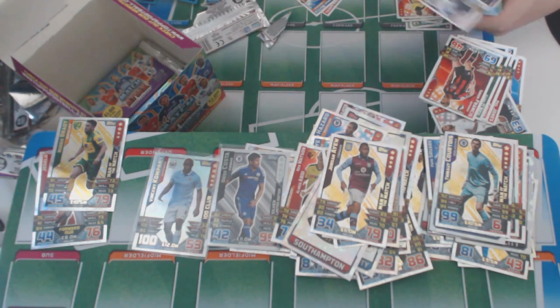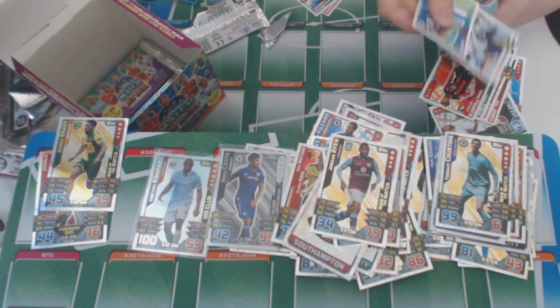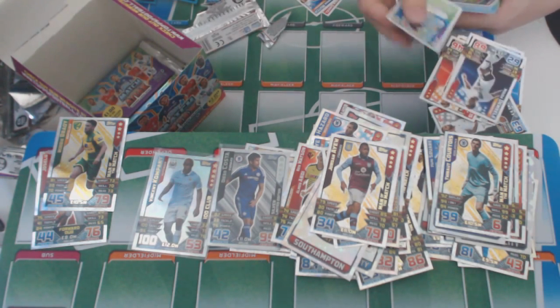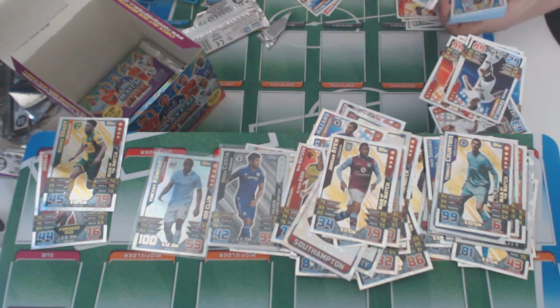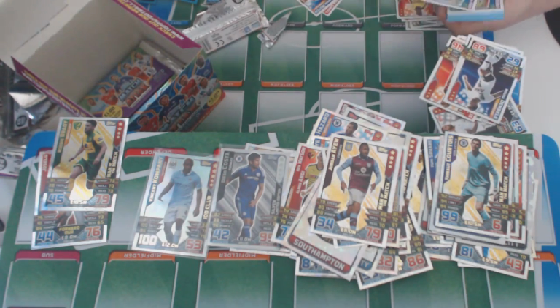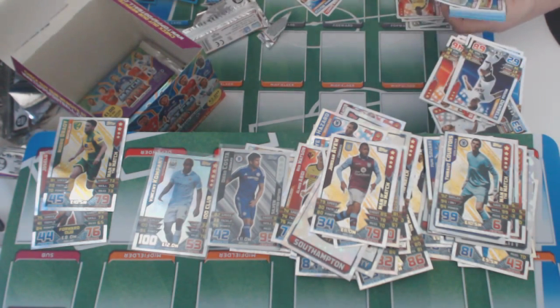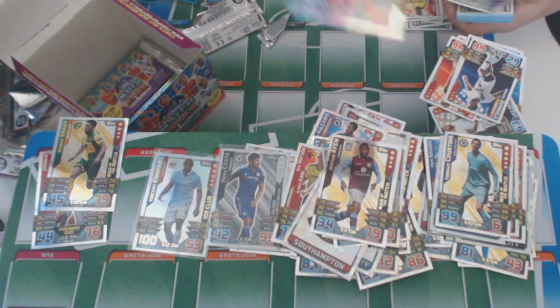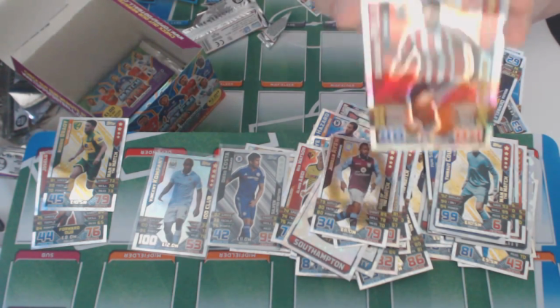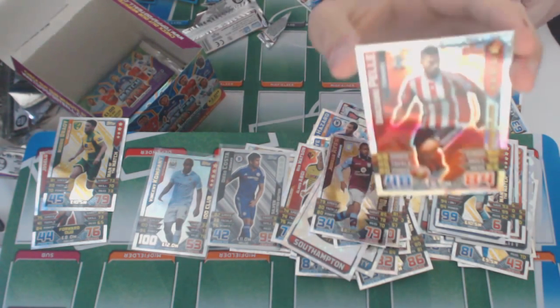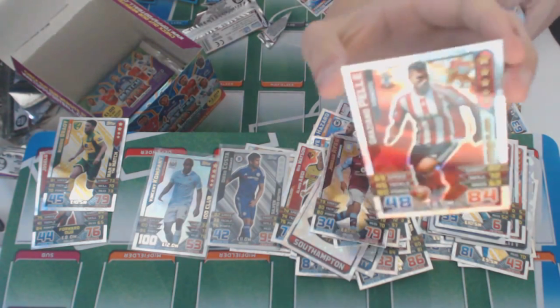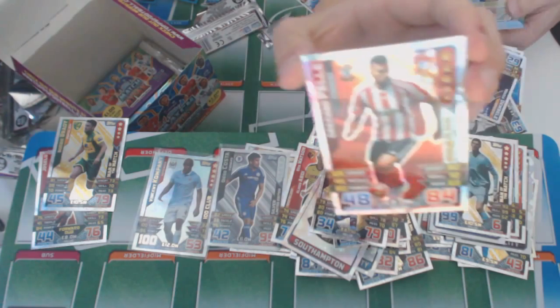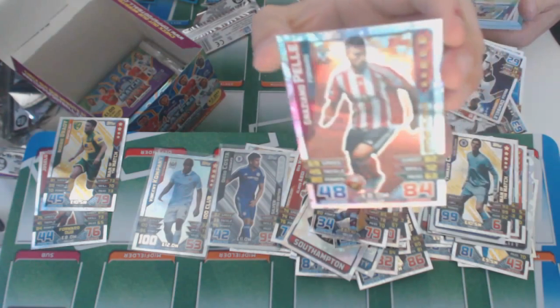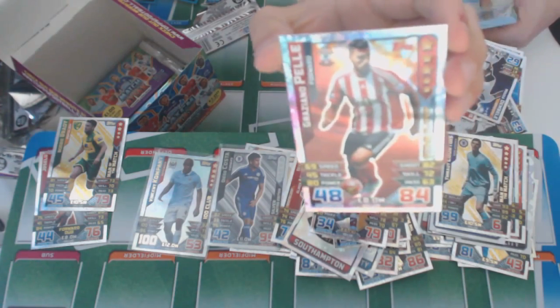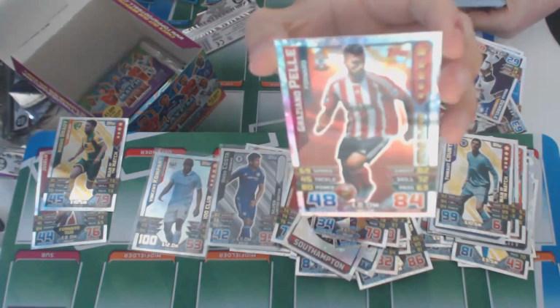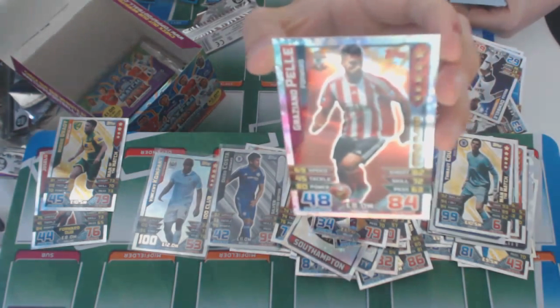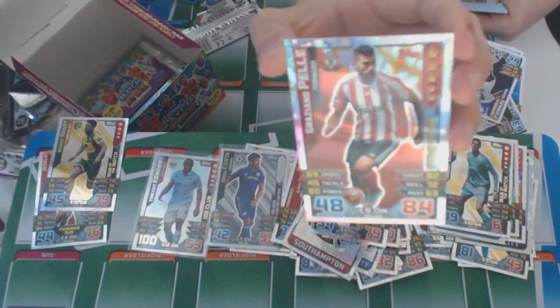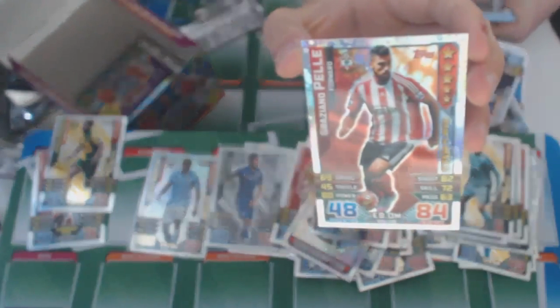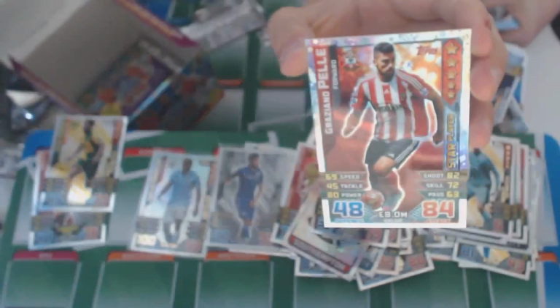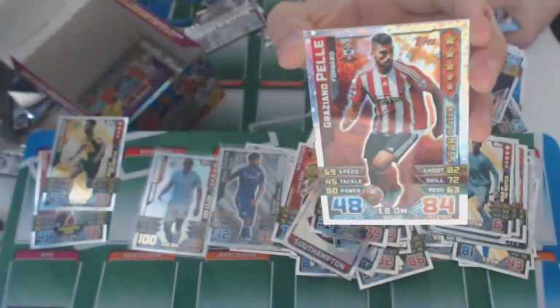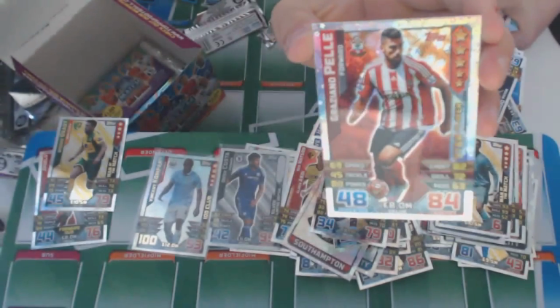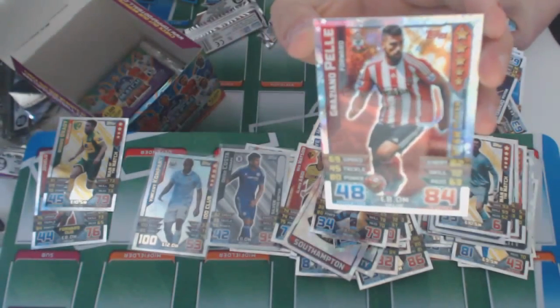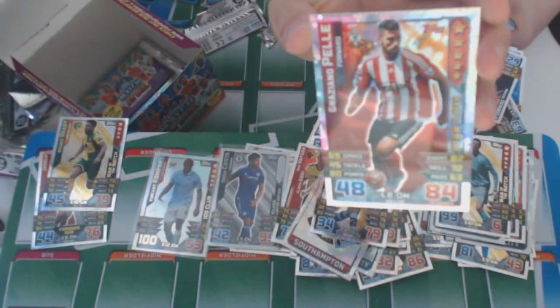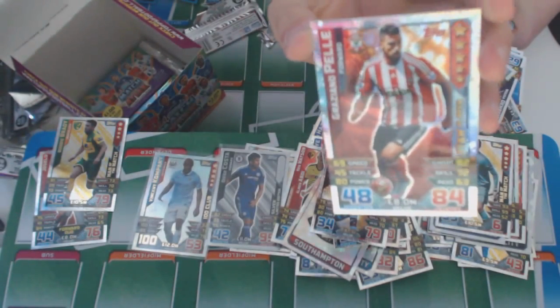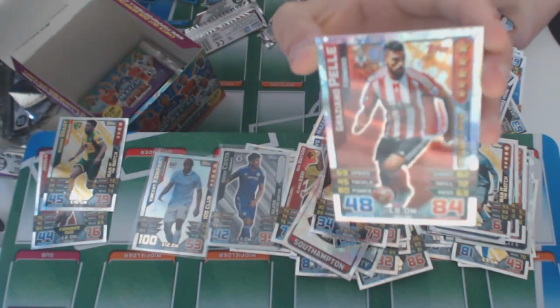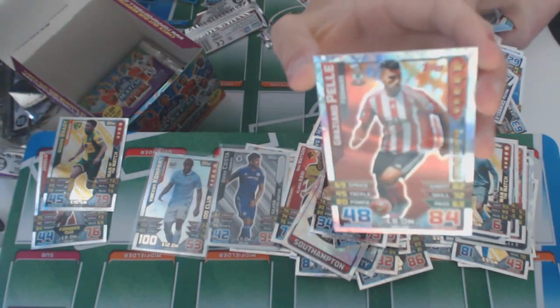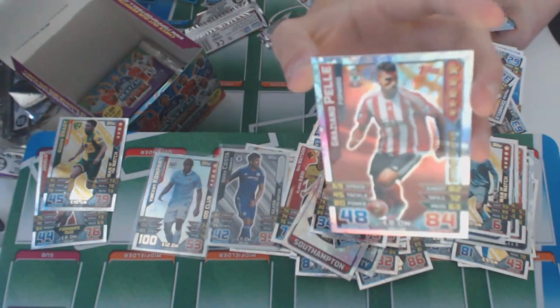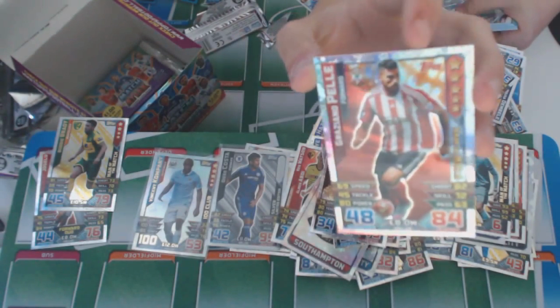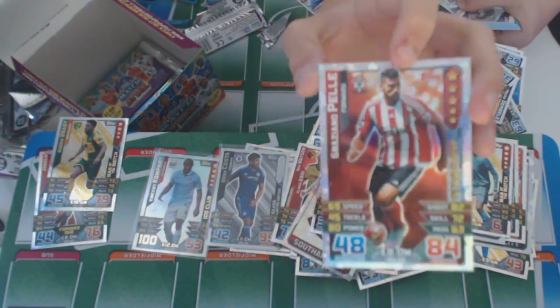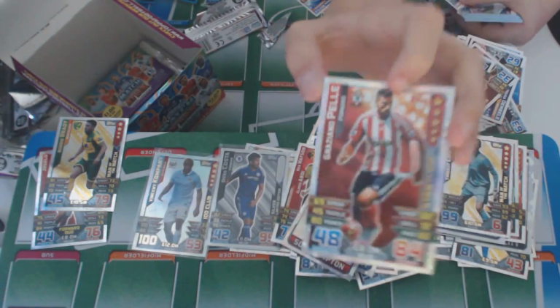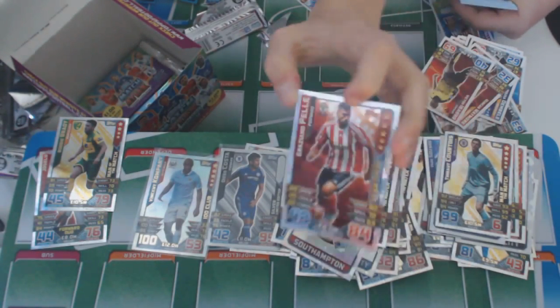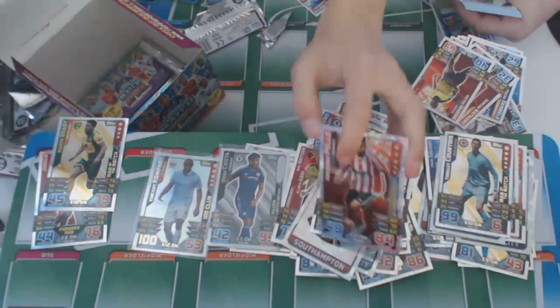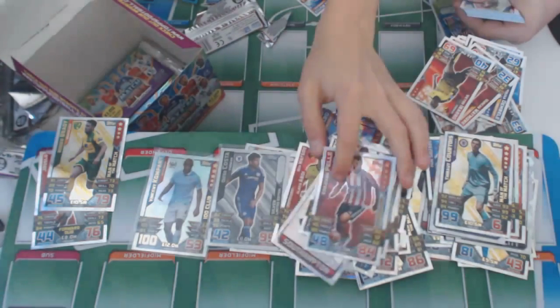This is Graciana Pele — Man of the Match star player. Southampton.